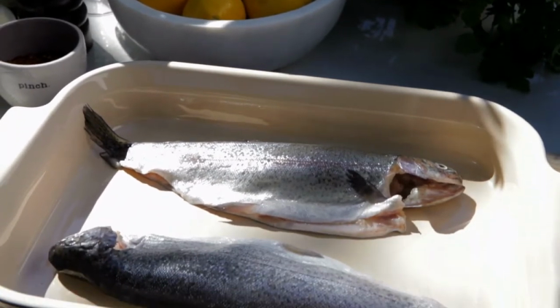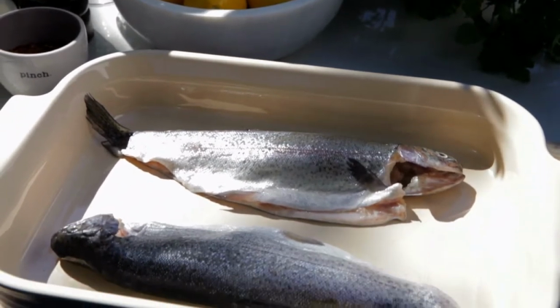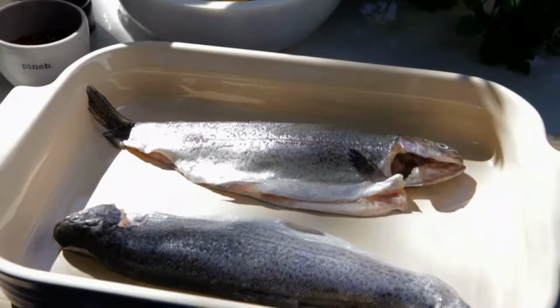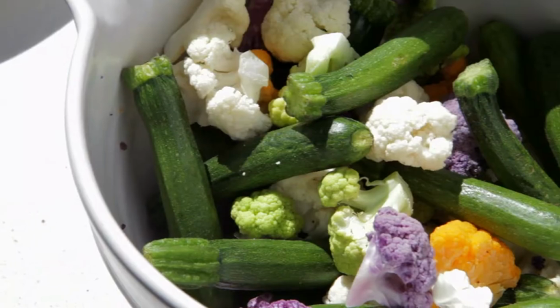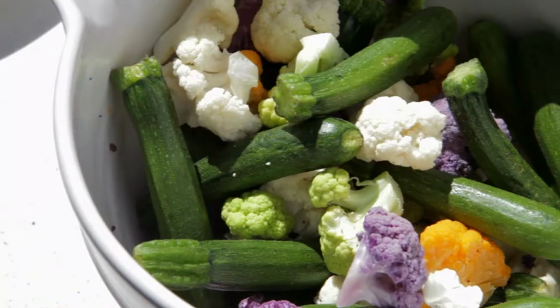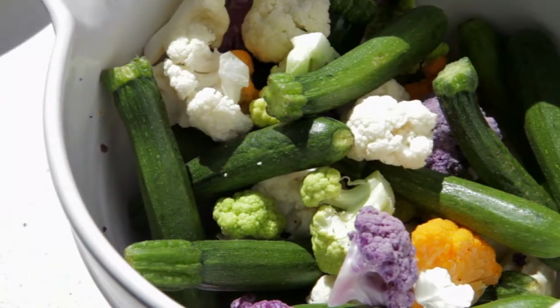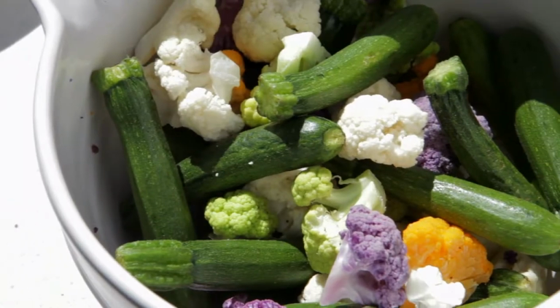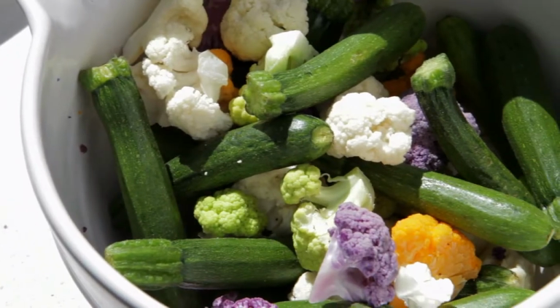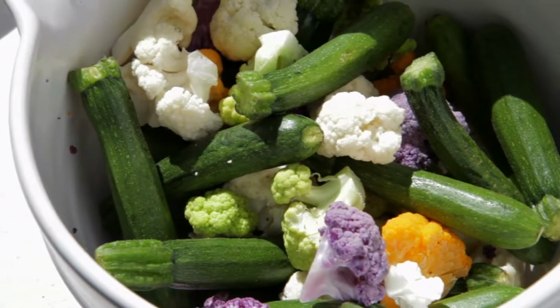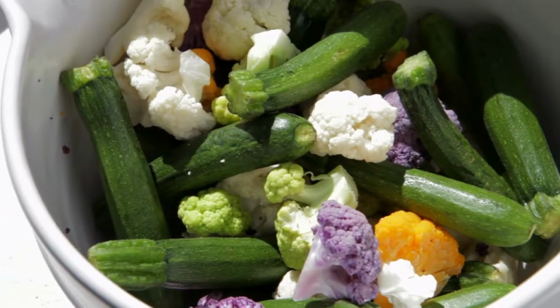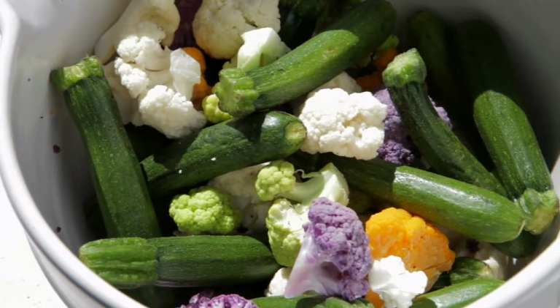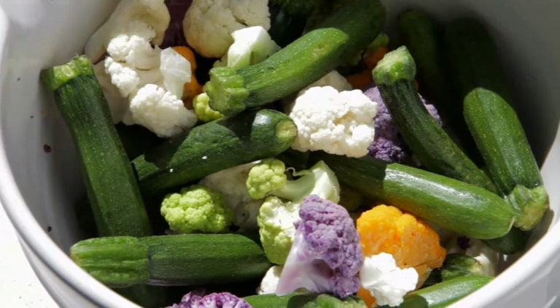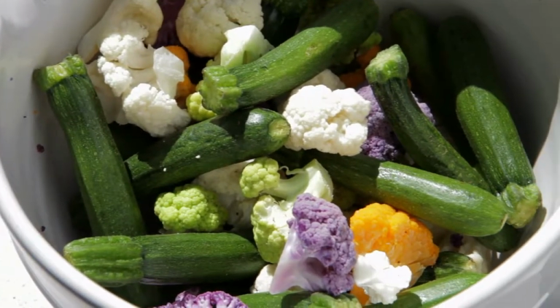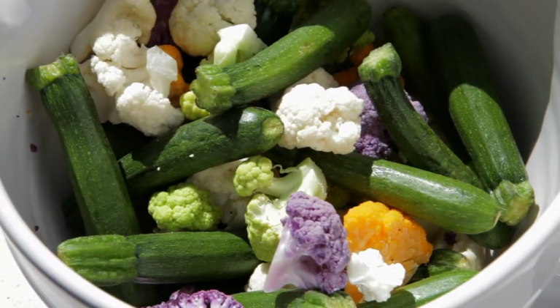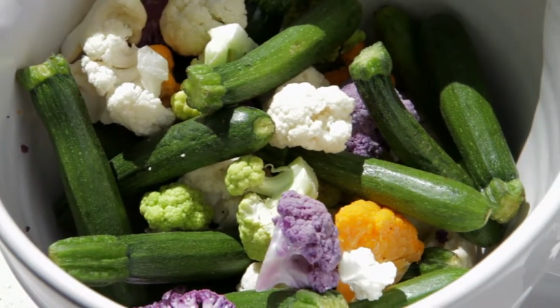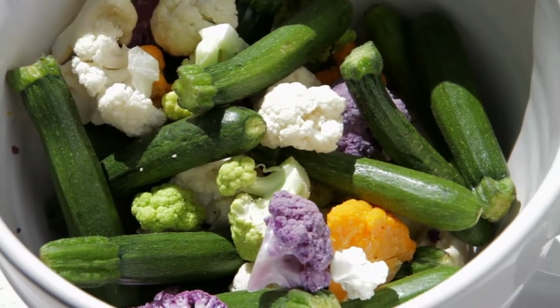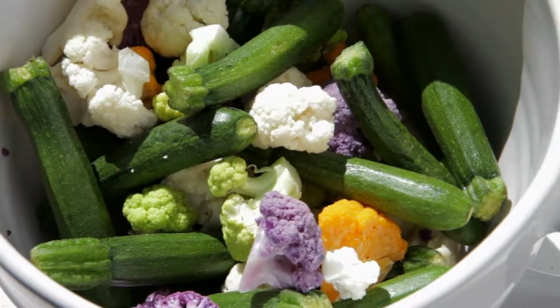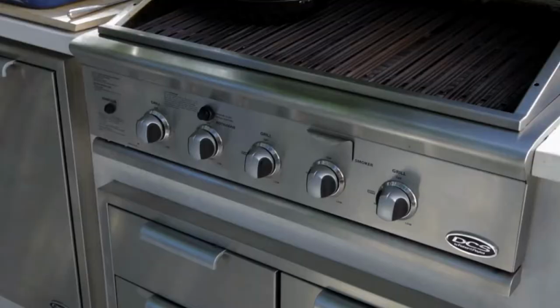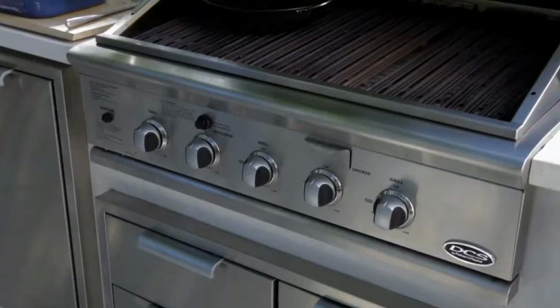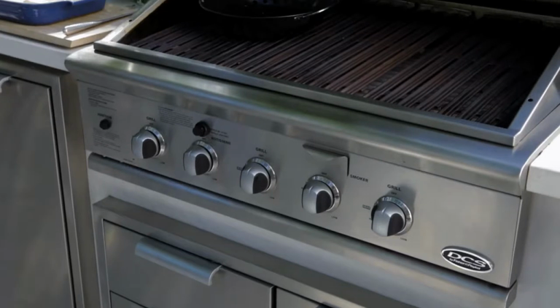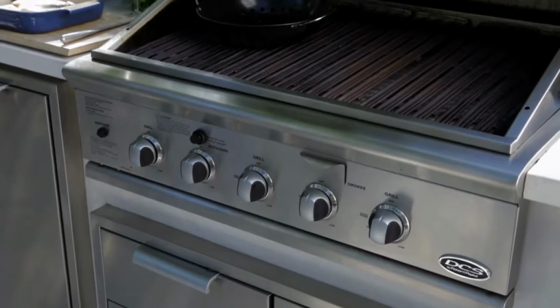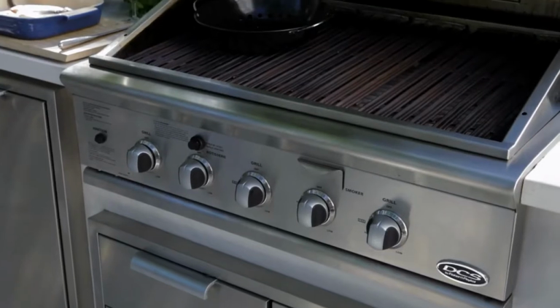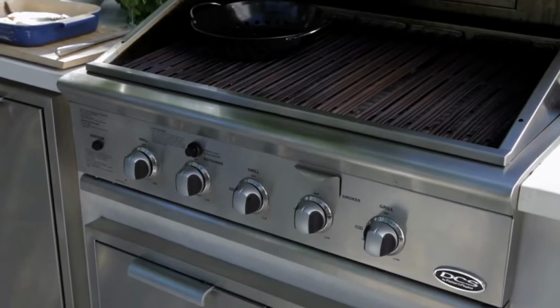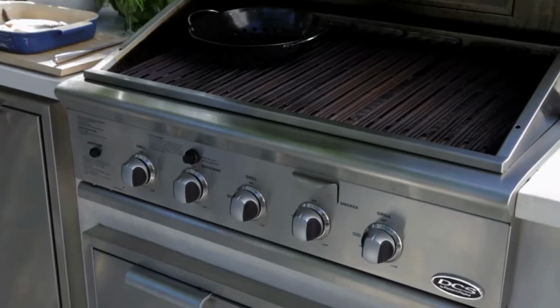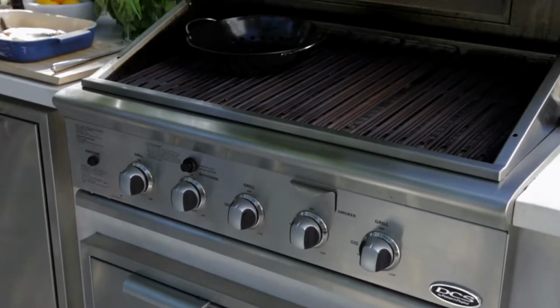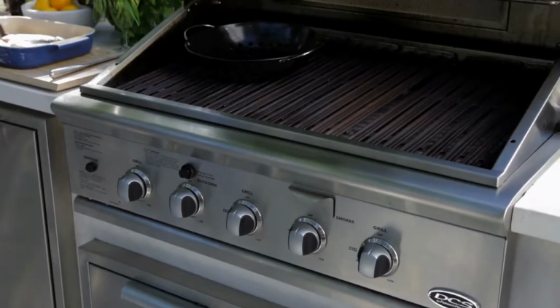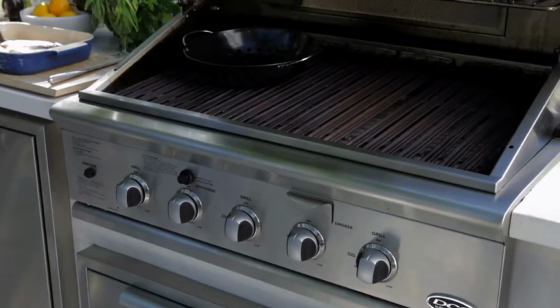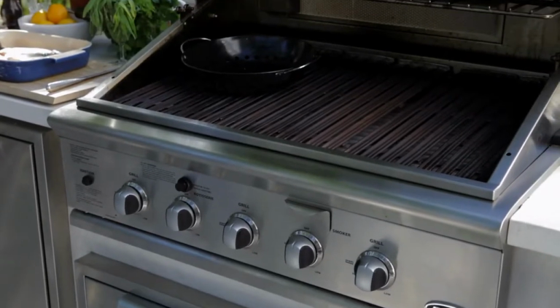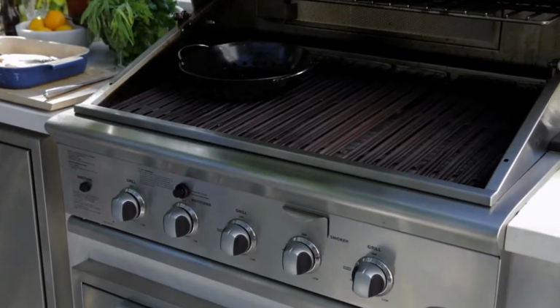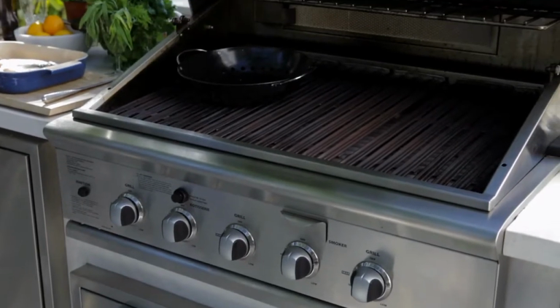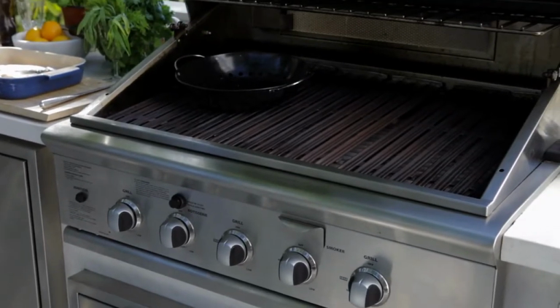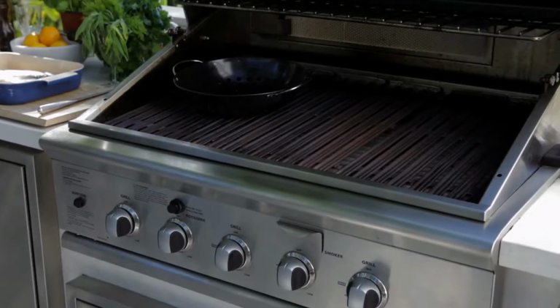Today we're going to grill some whole fish, some rainbow trout, on the grill.